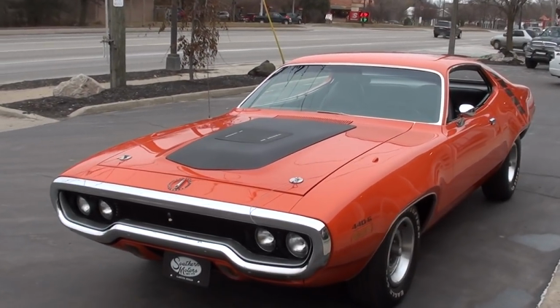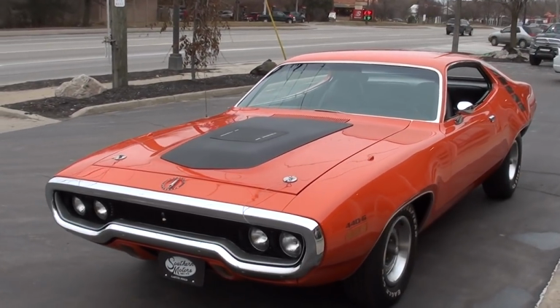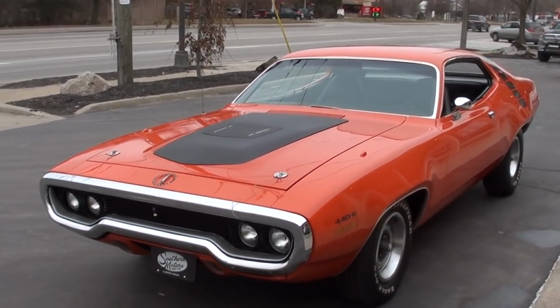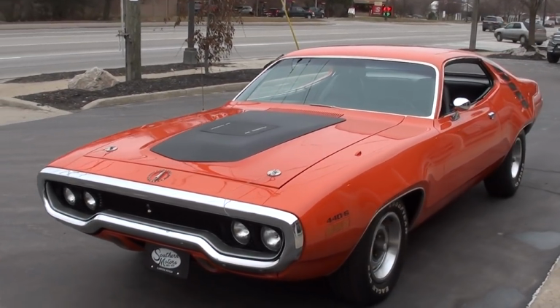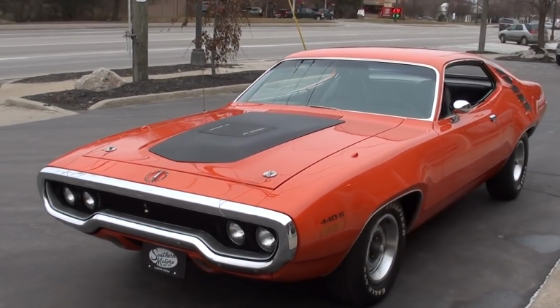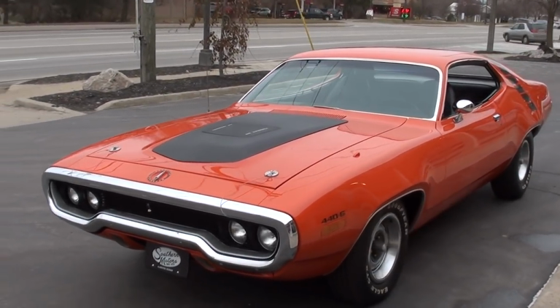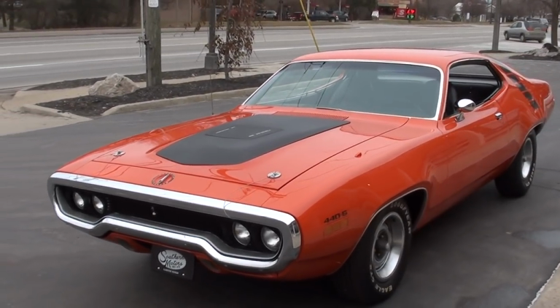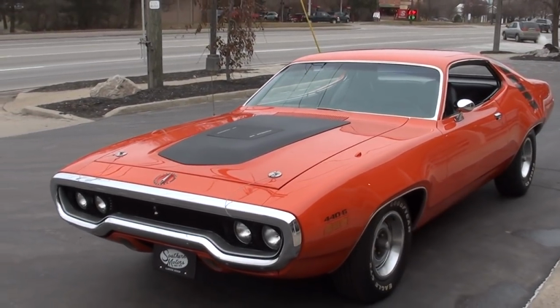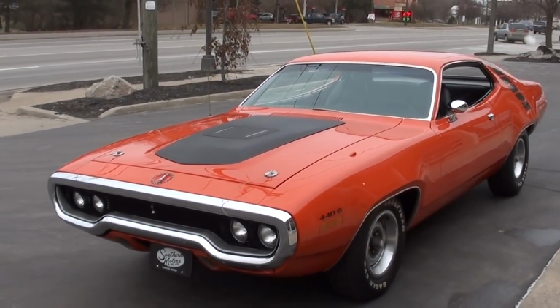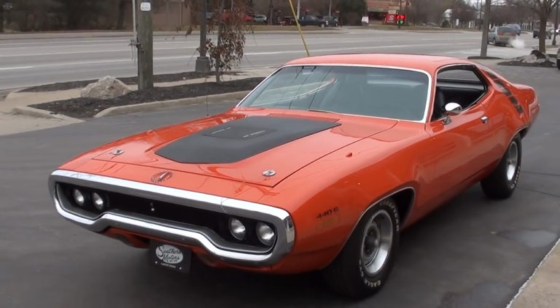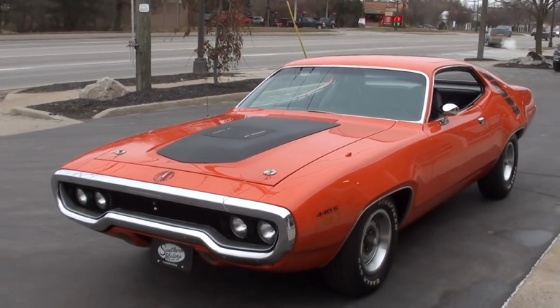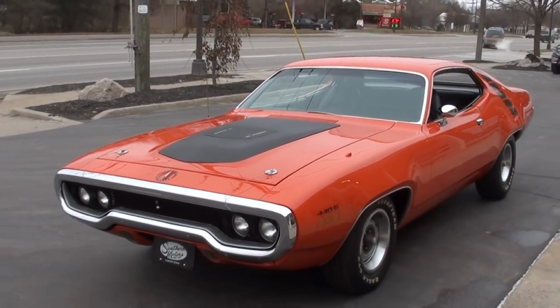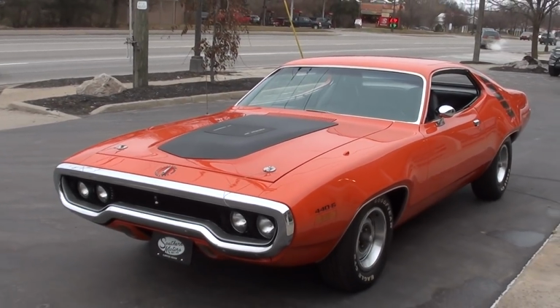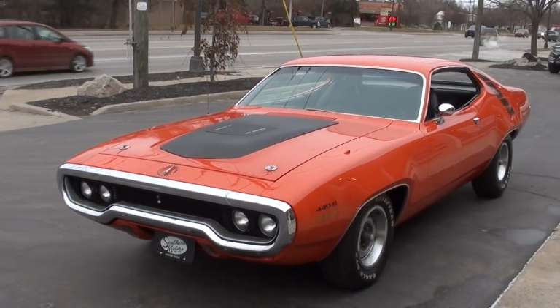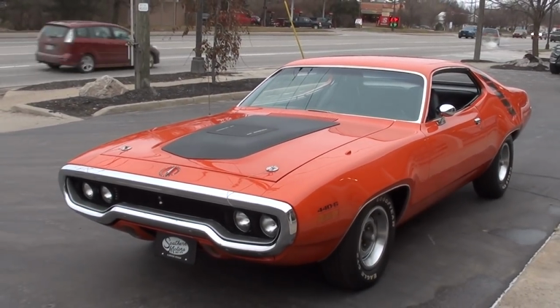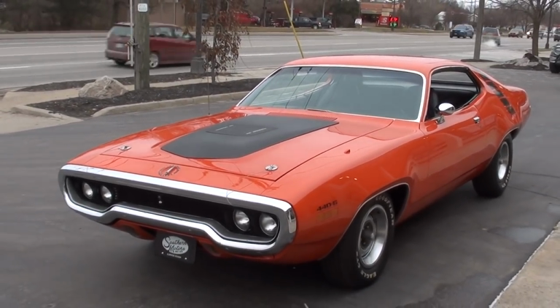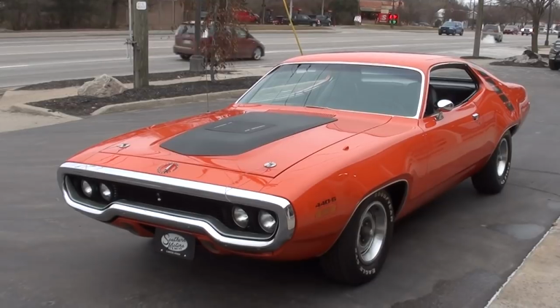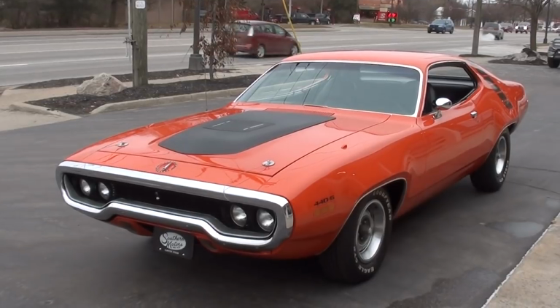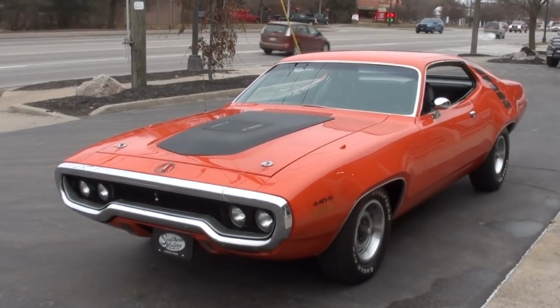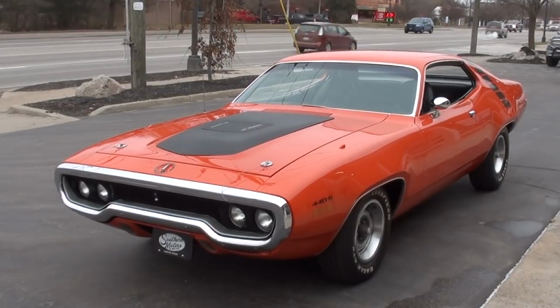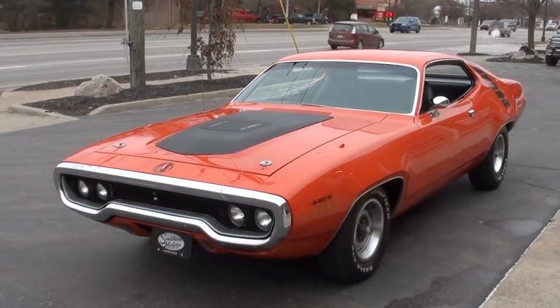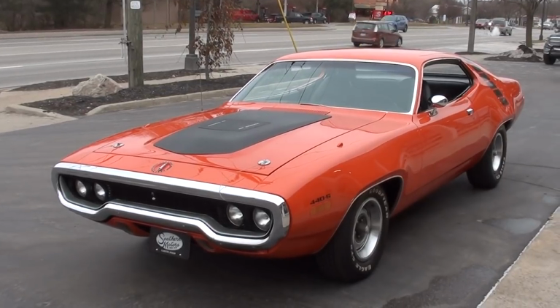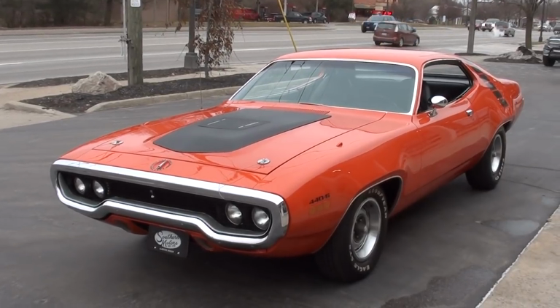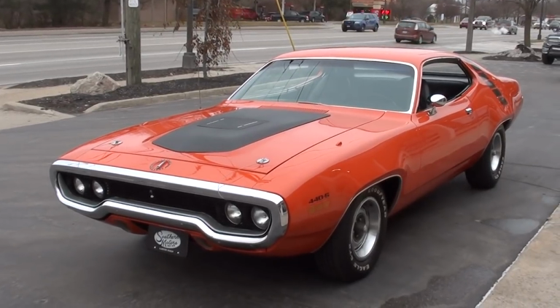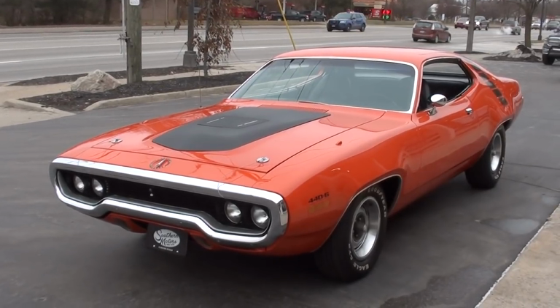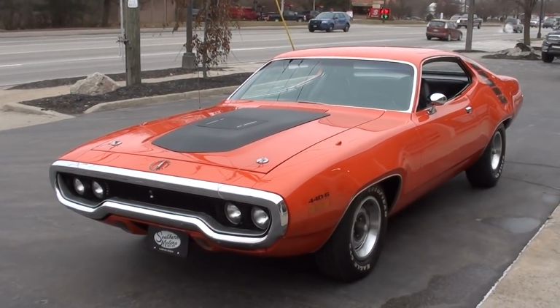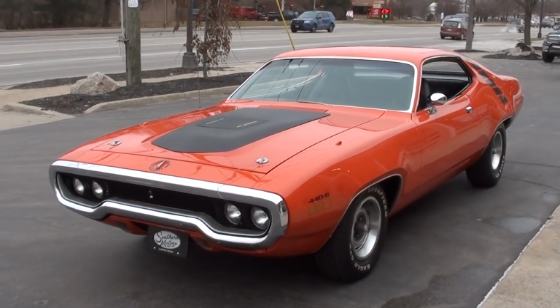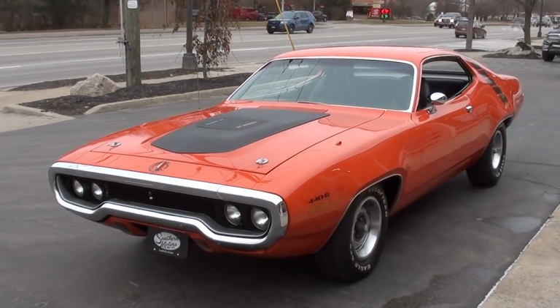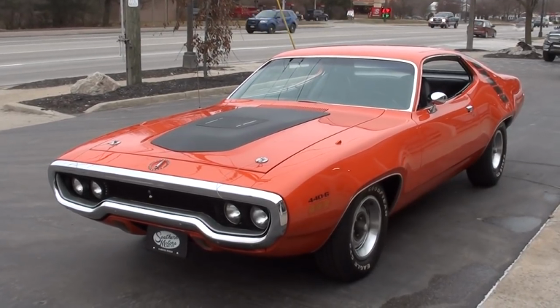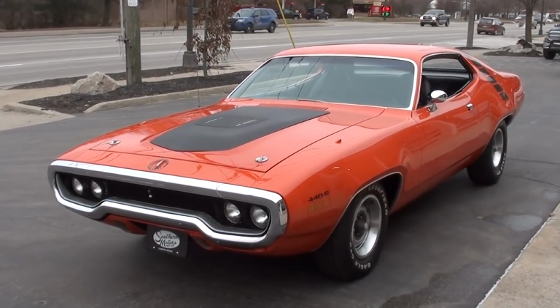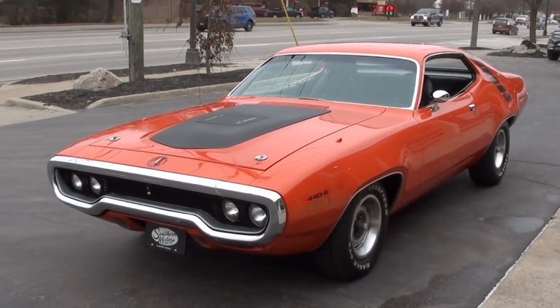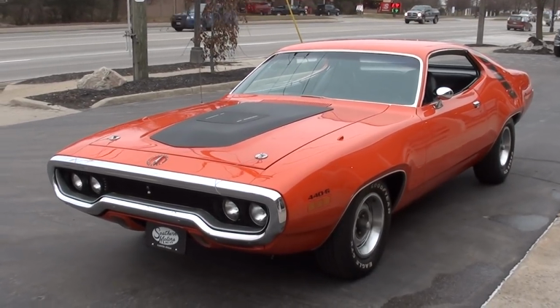This is a very rare factory V-code car, one of 109 built.